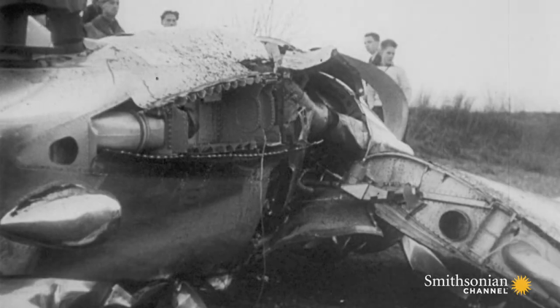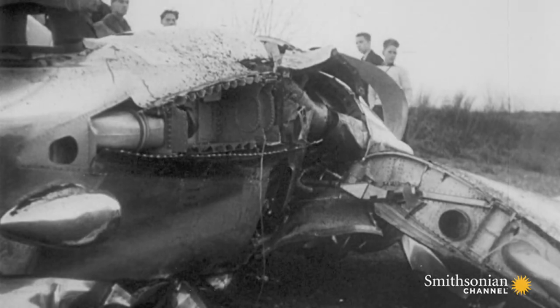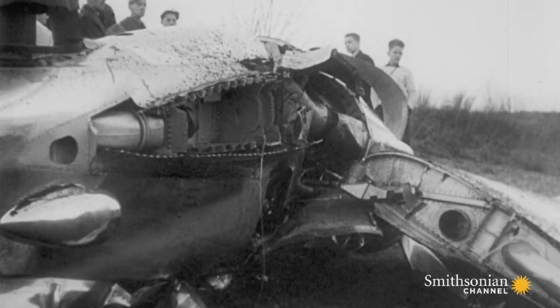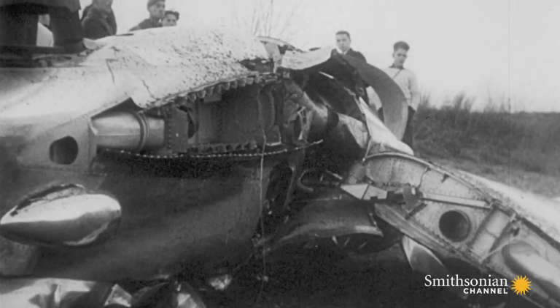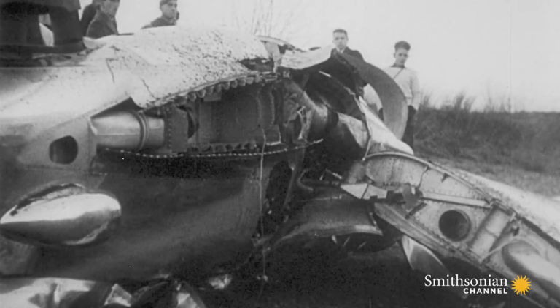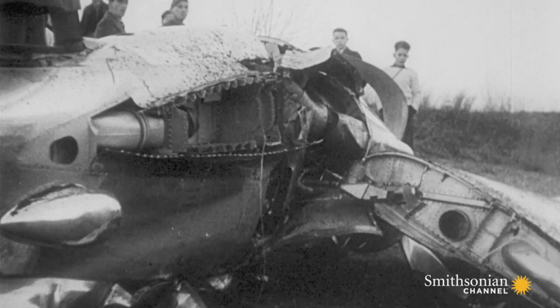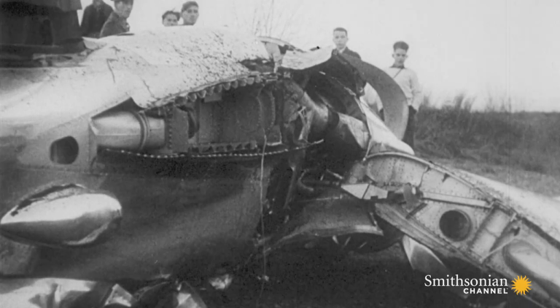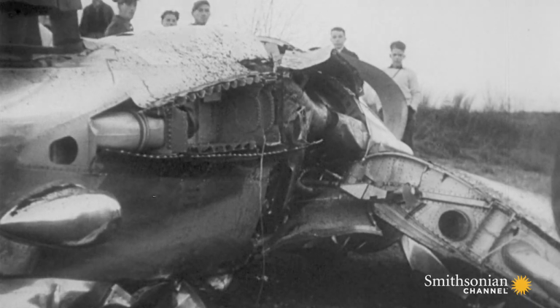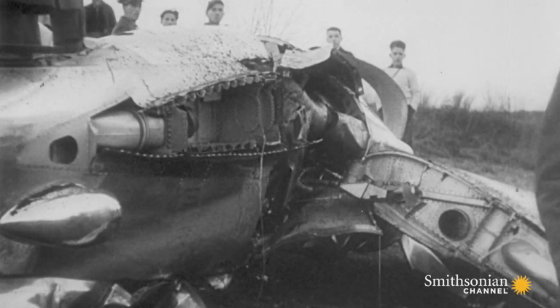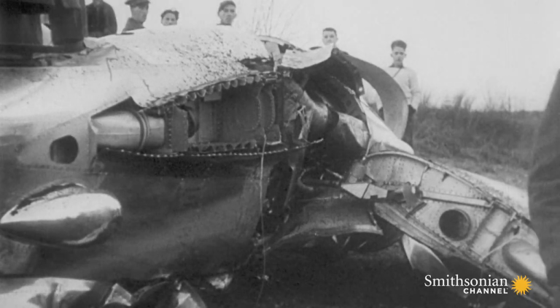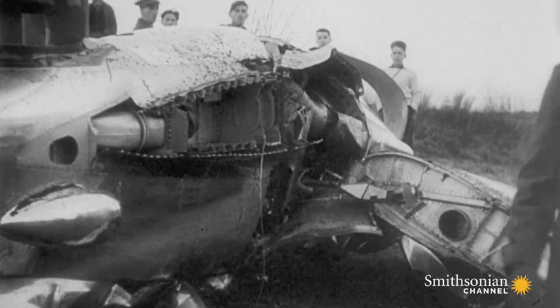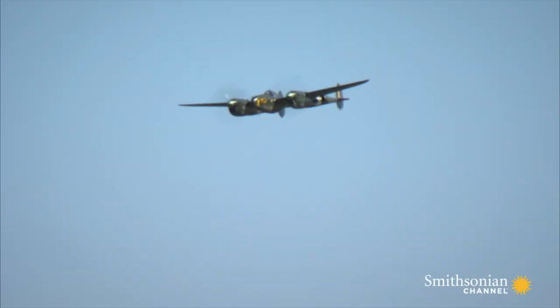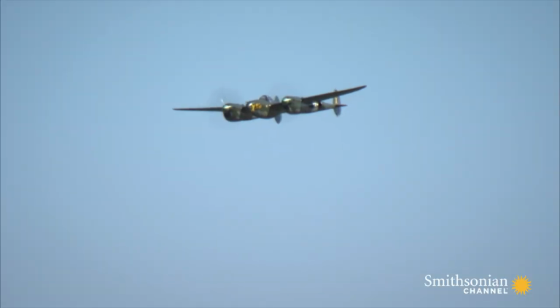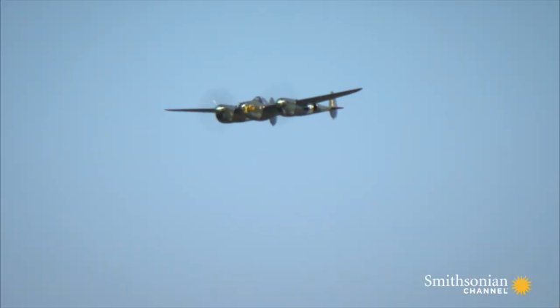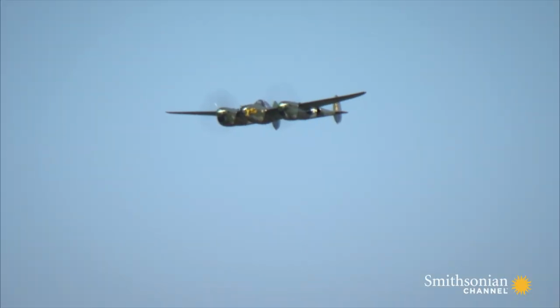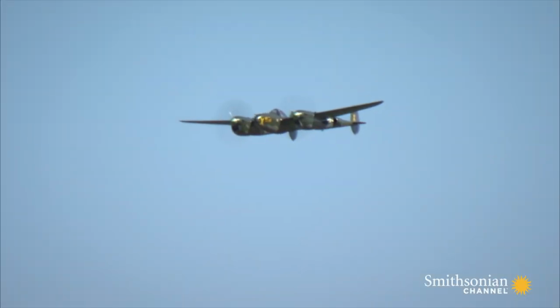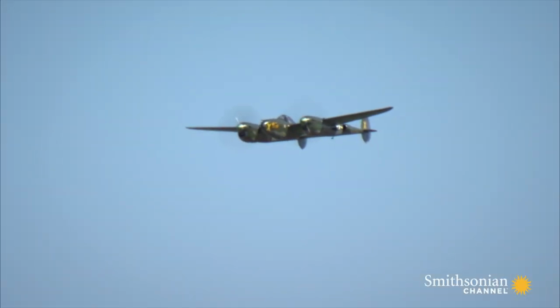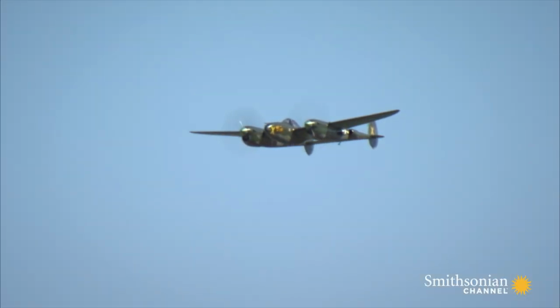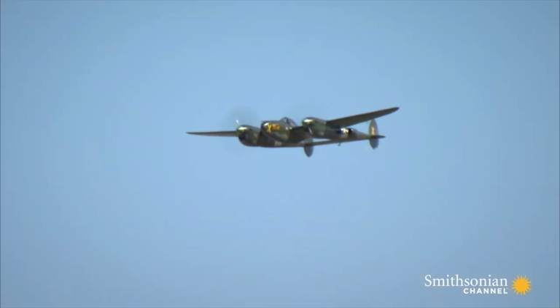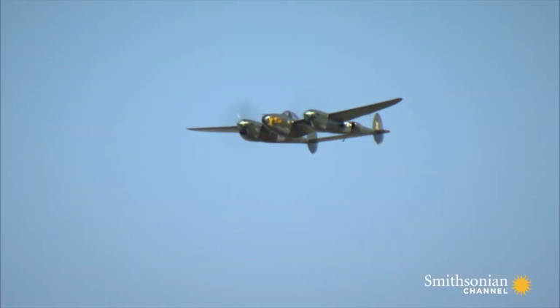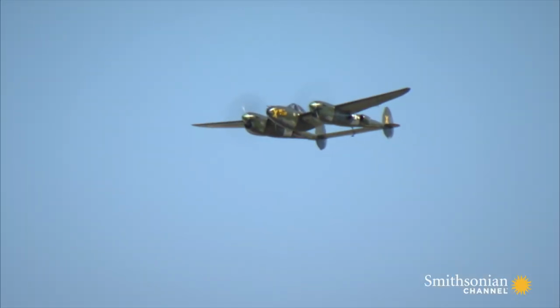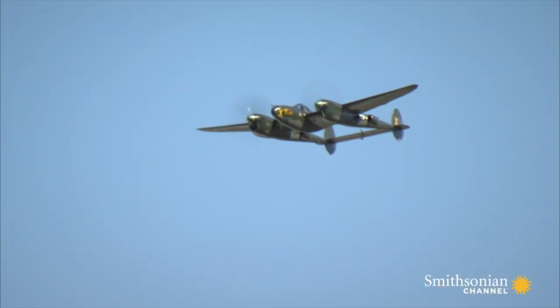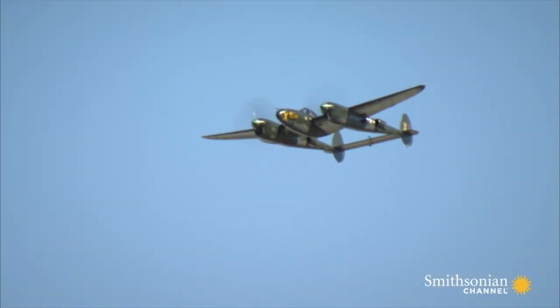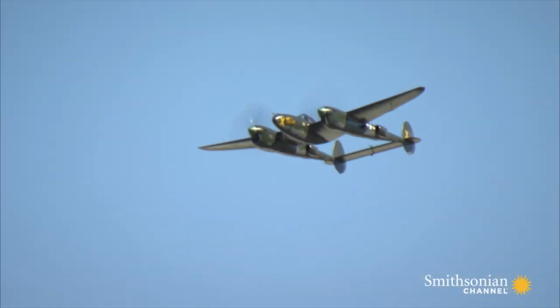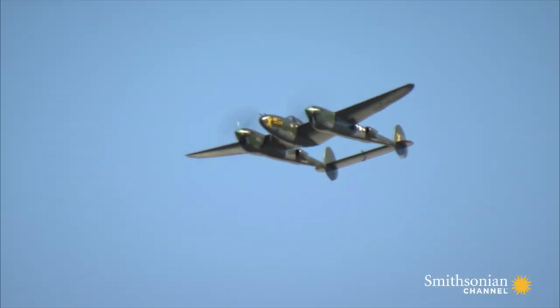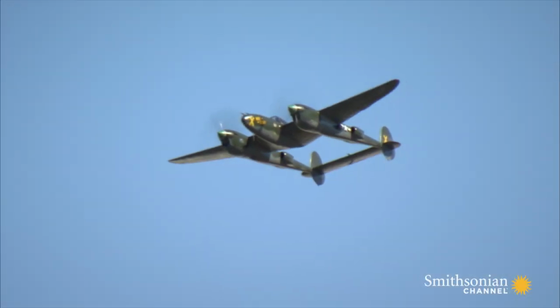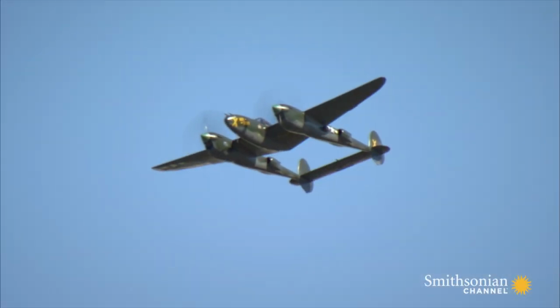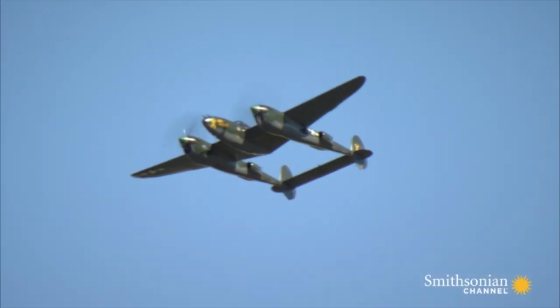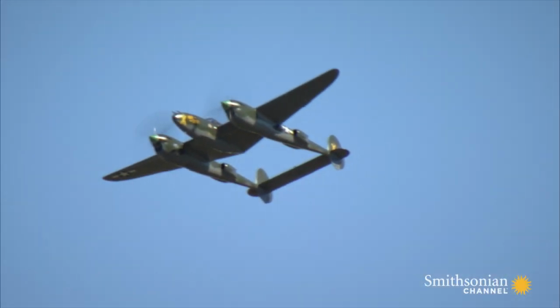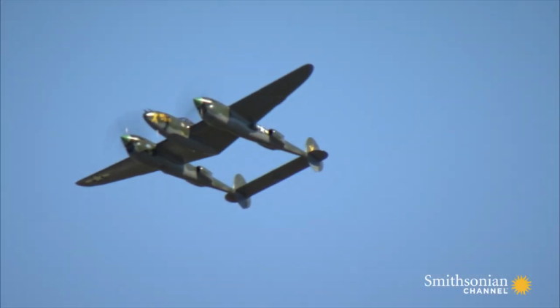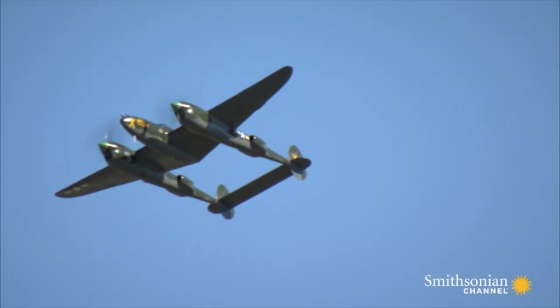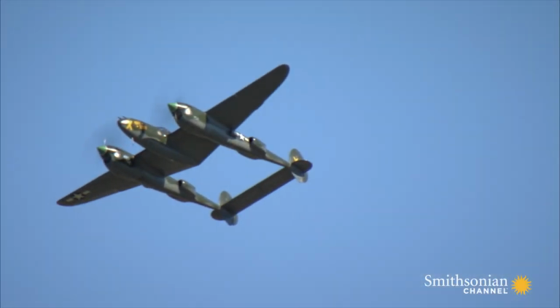This could have killed the program, but the promise of the aircraft was such that the Army Air Corps stayed with it.